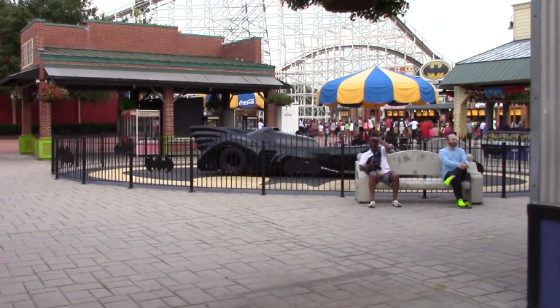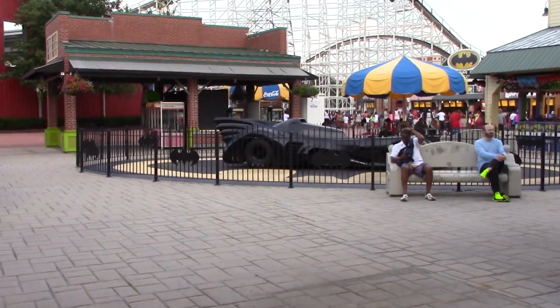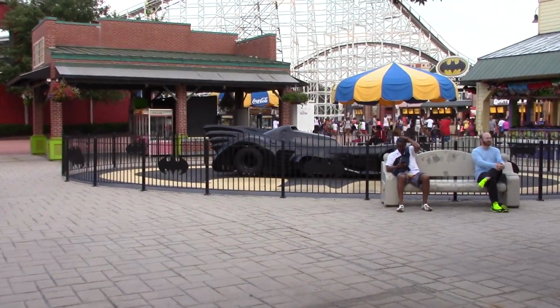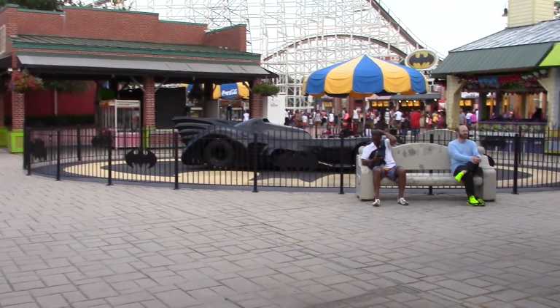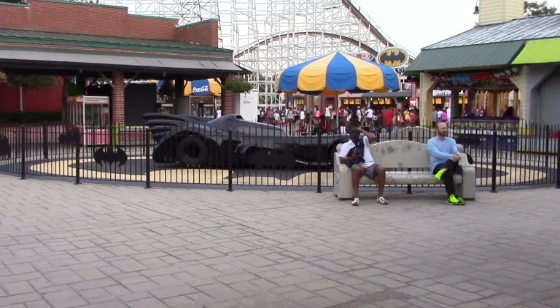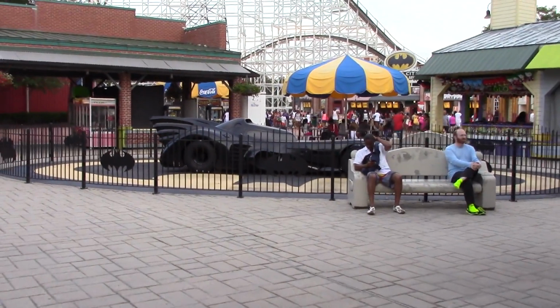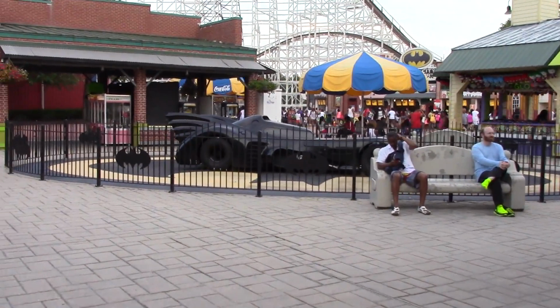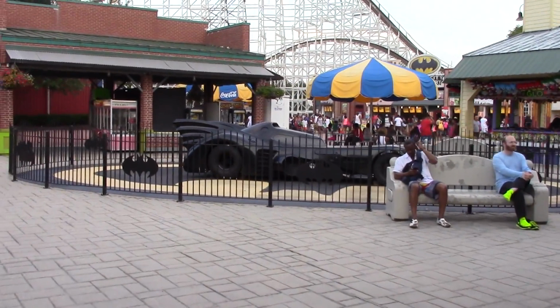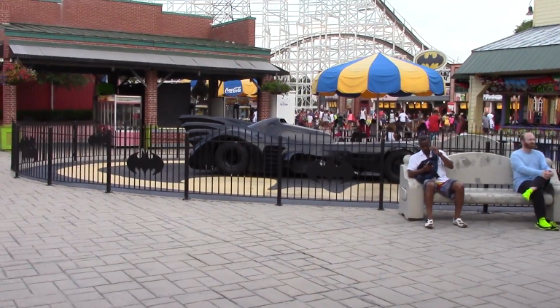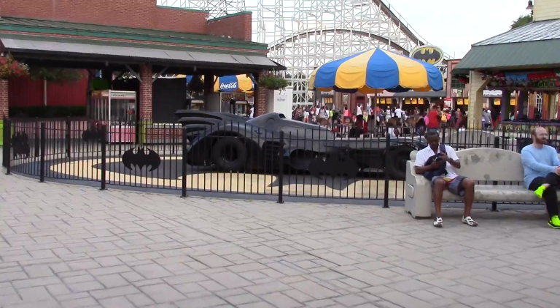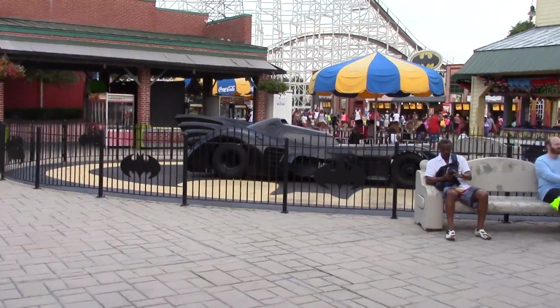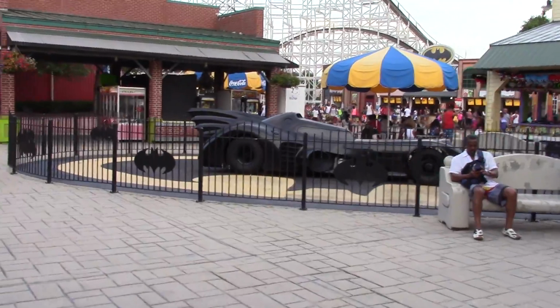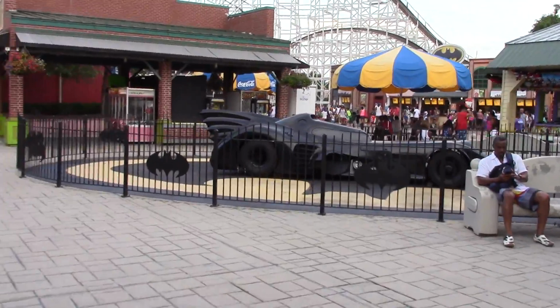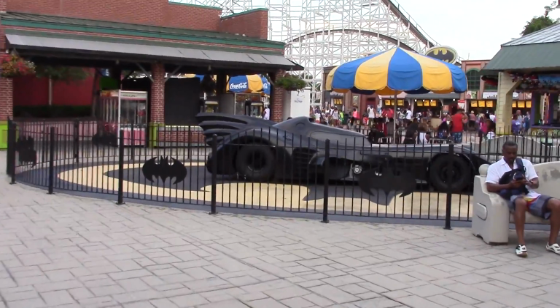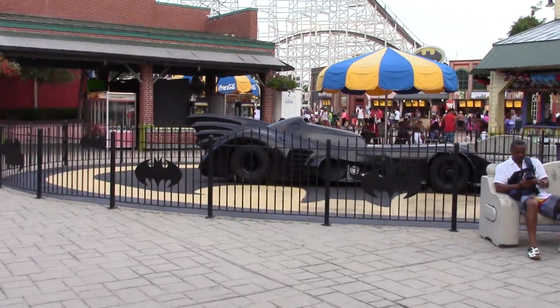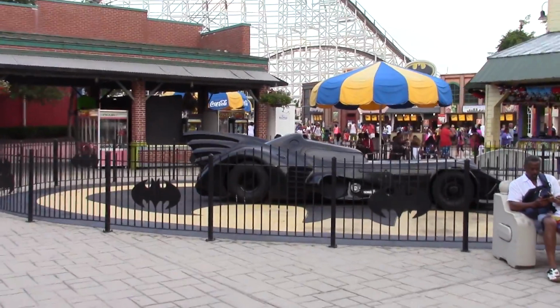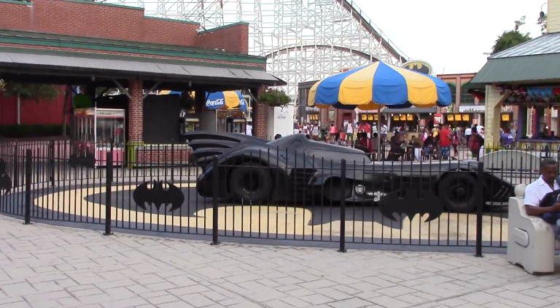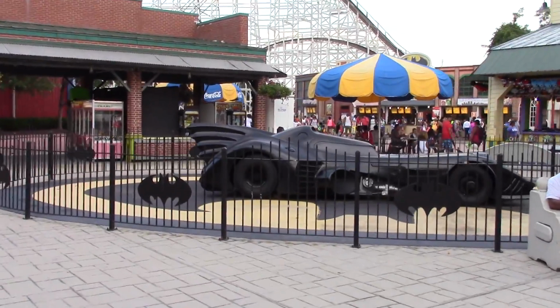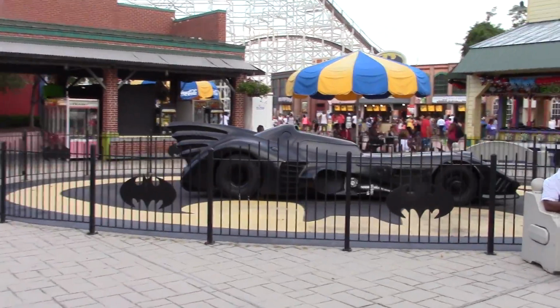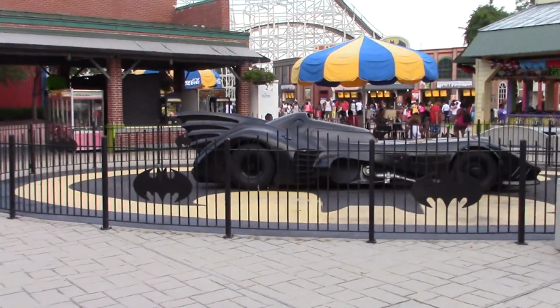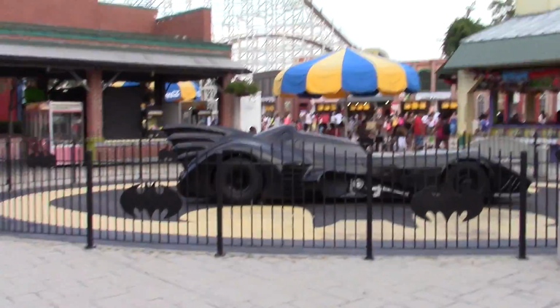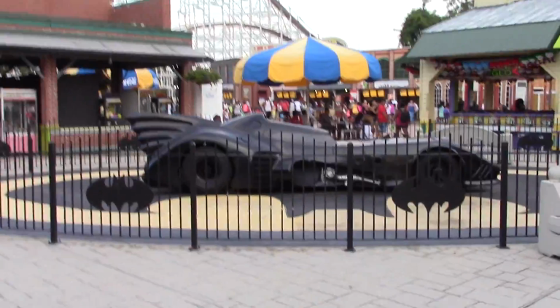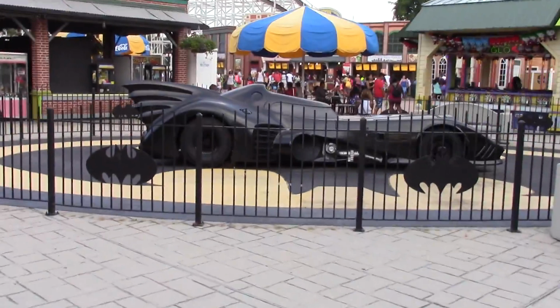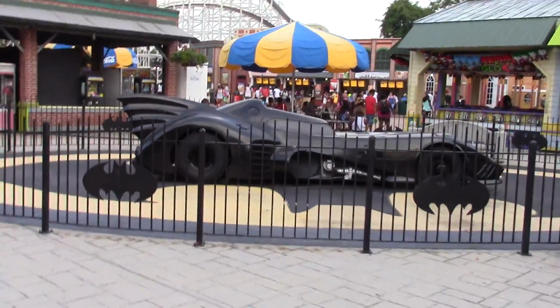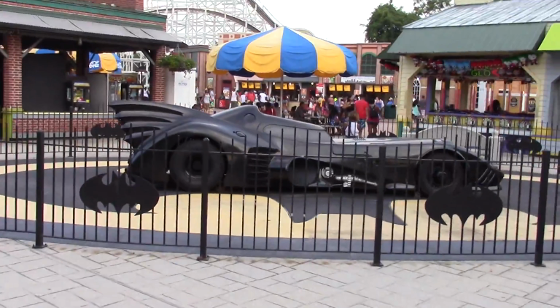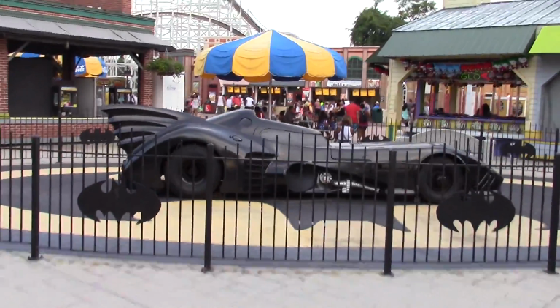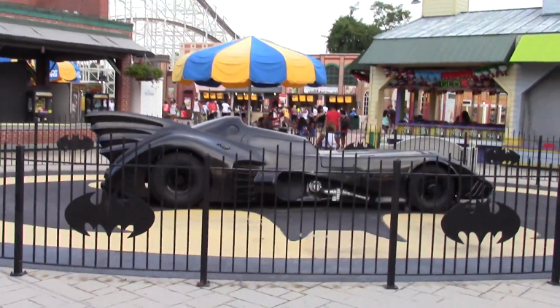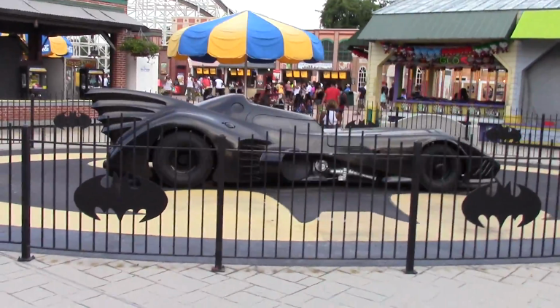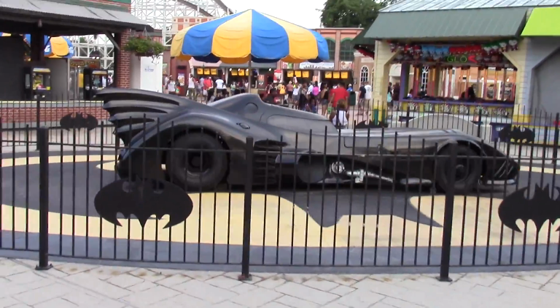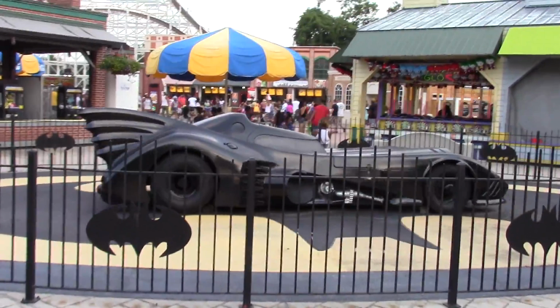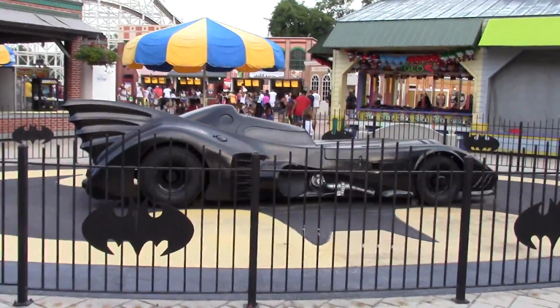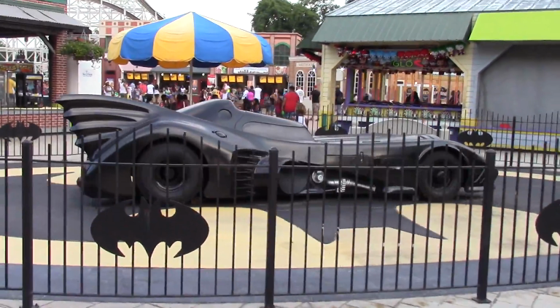As part of the Gotham City theming, of course you have to have a Batmobile. And there it is.